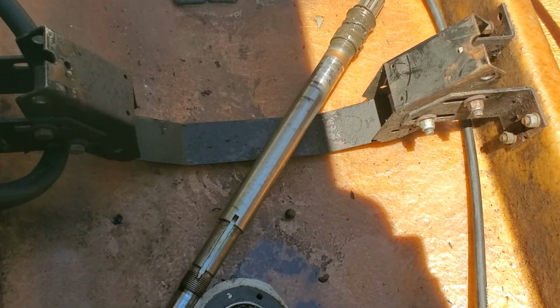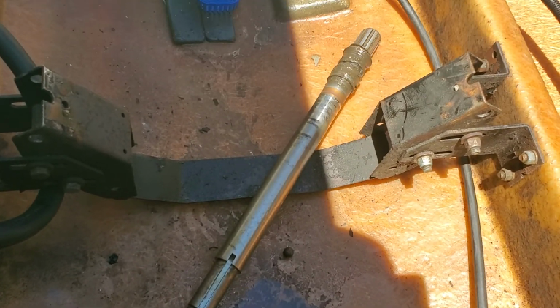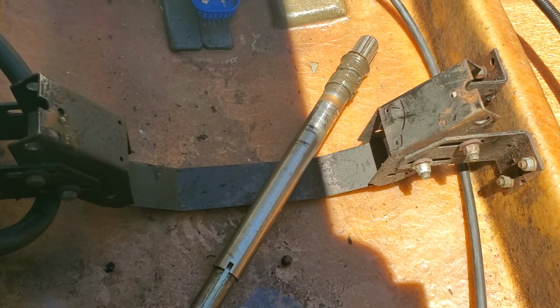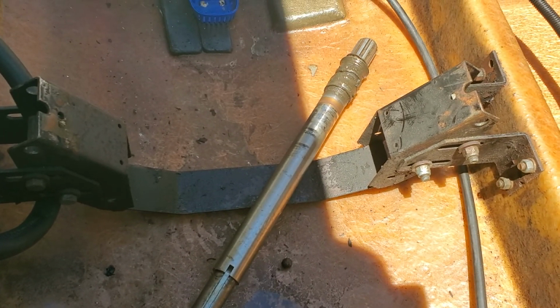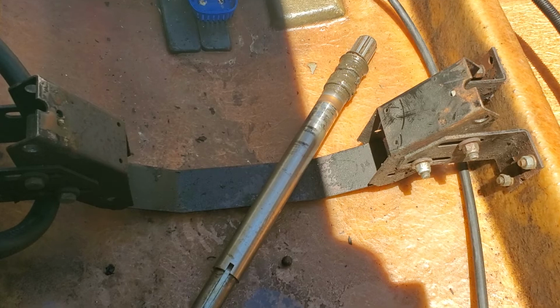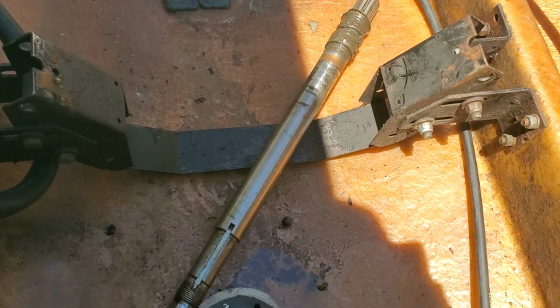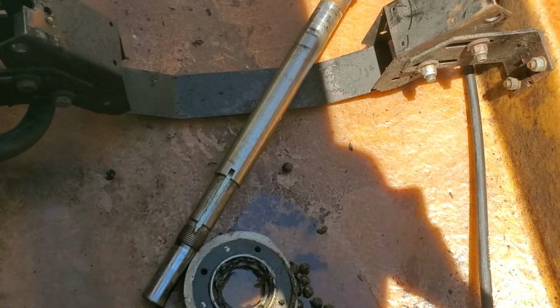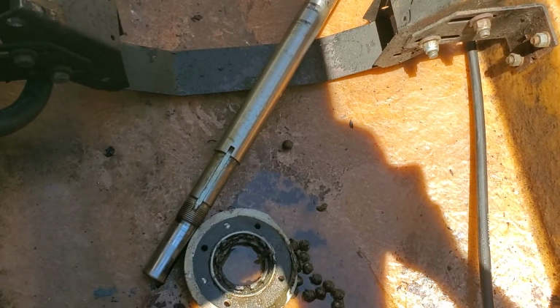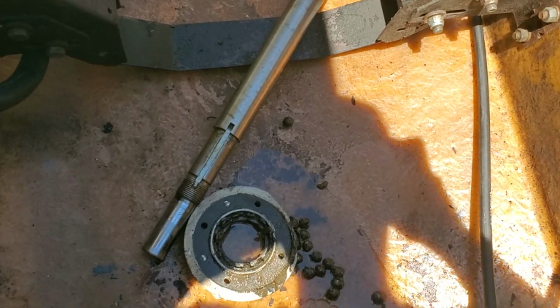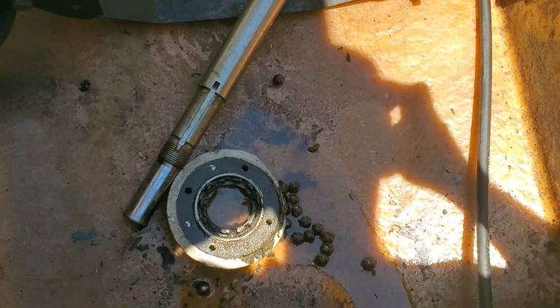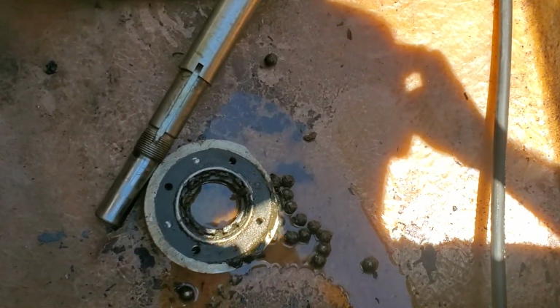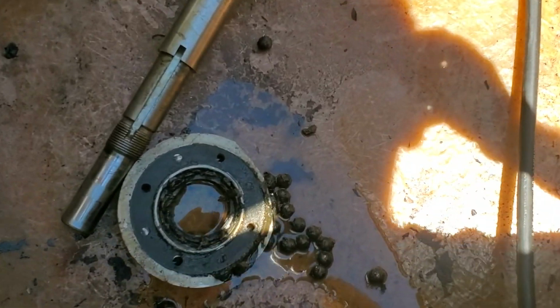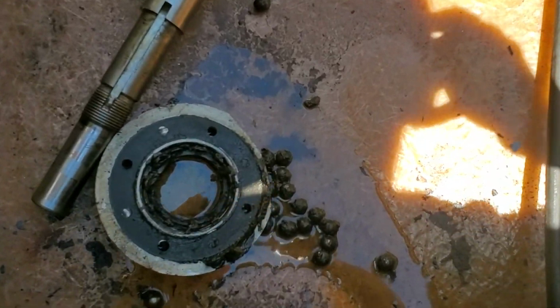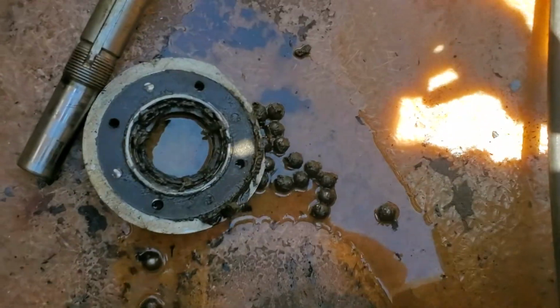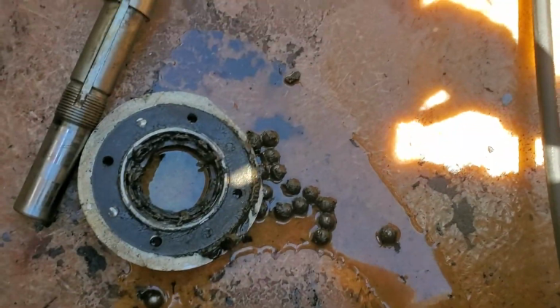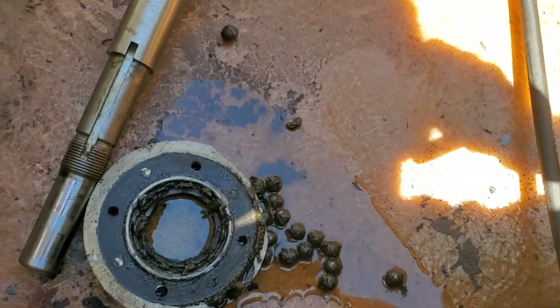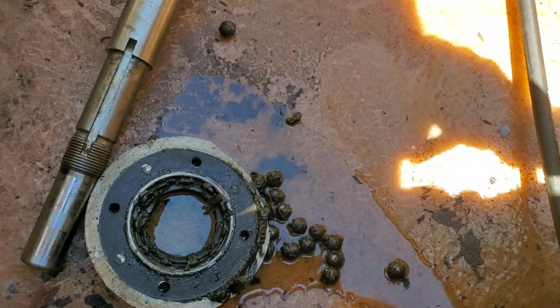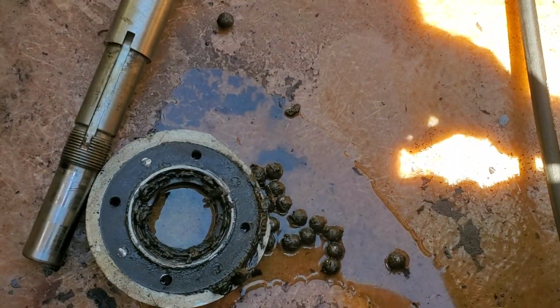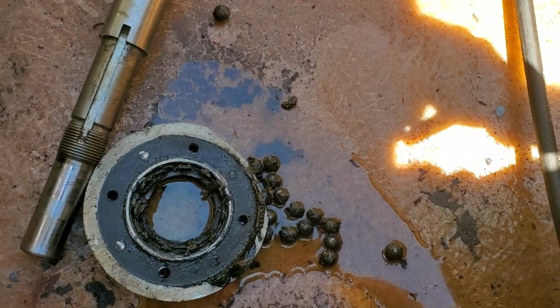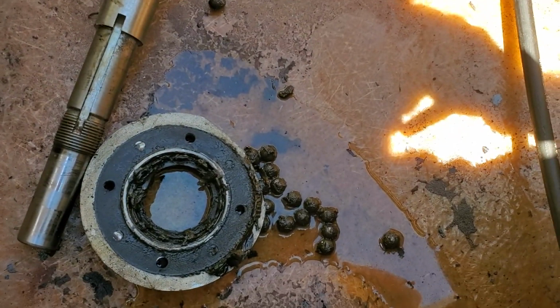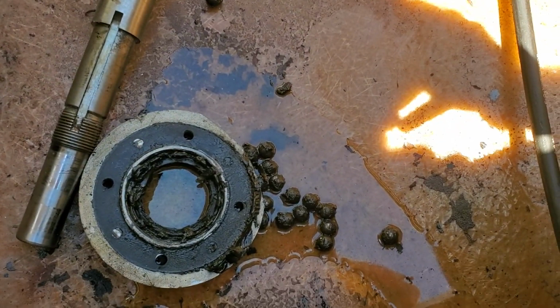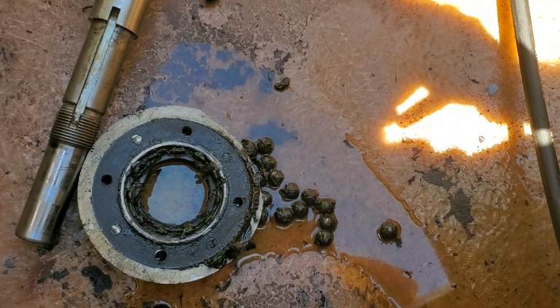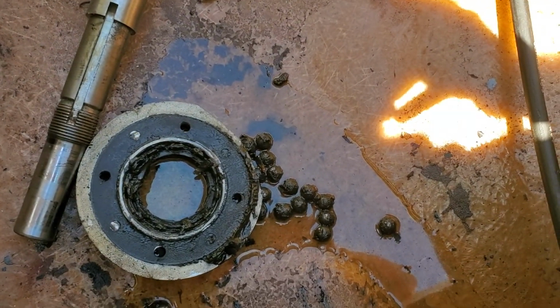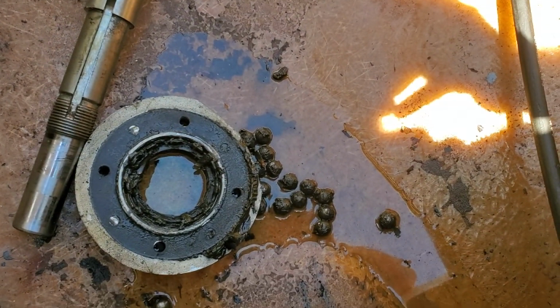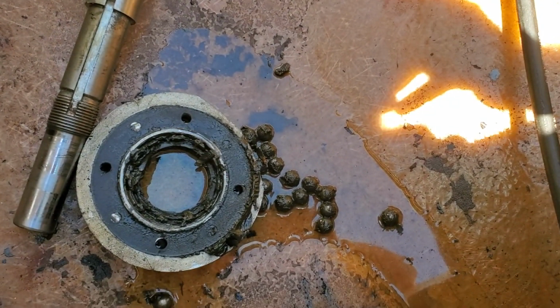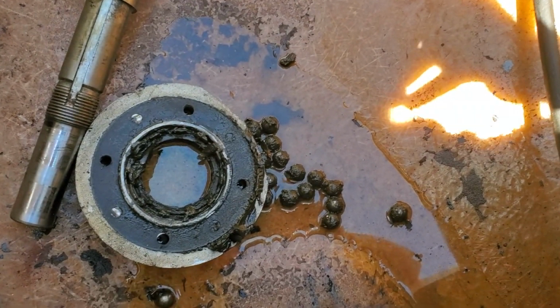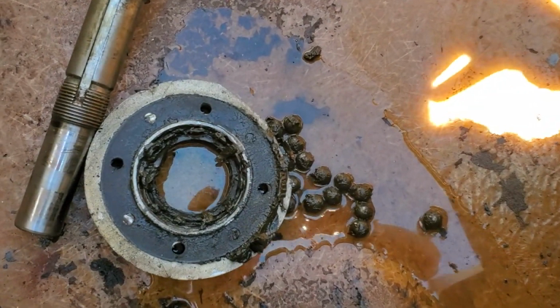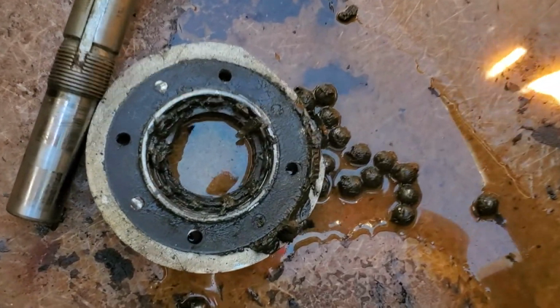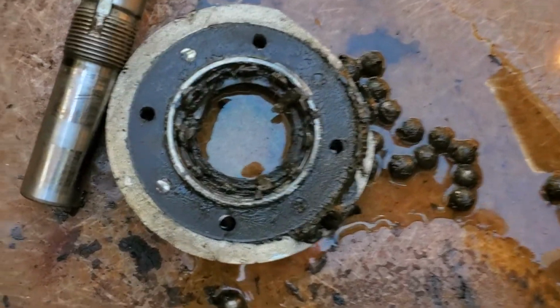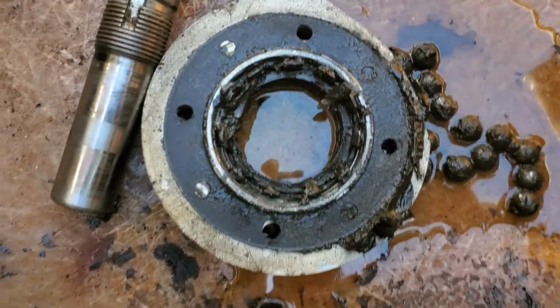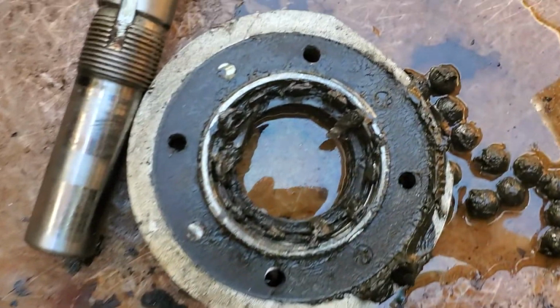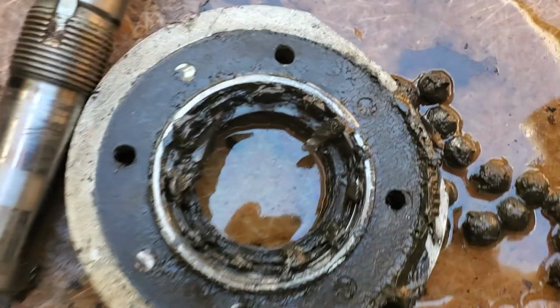Got the pump drive shaft out. There's my old thrust bearing — all the bearings exploded, metal shavings in there.